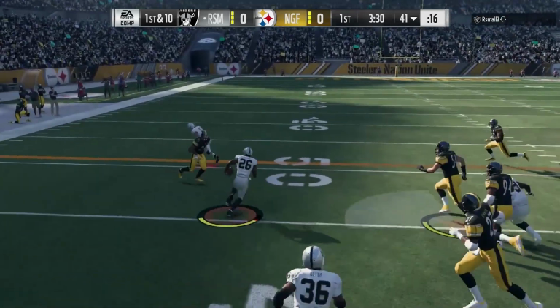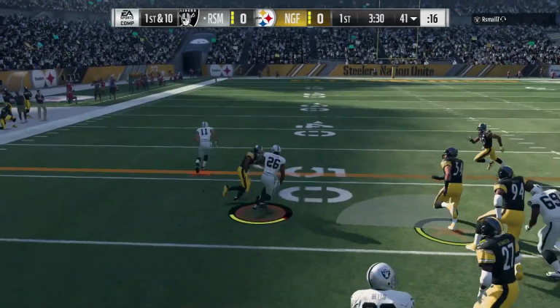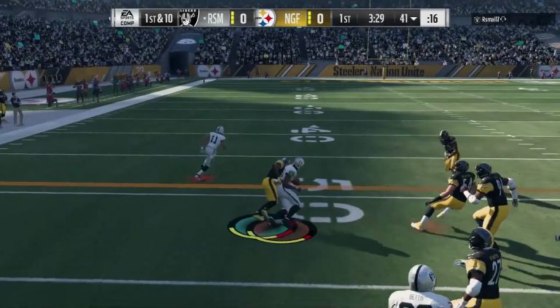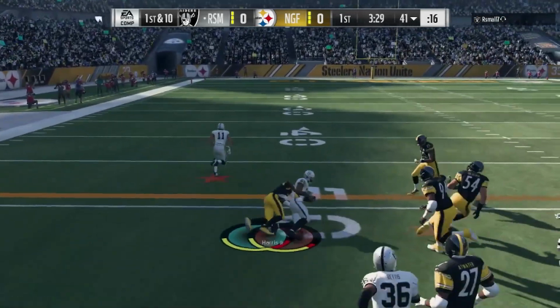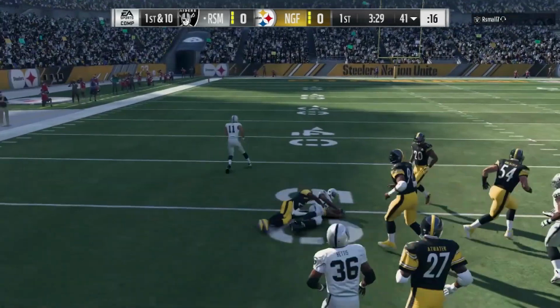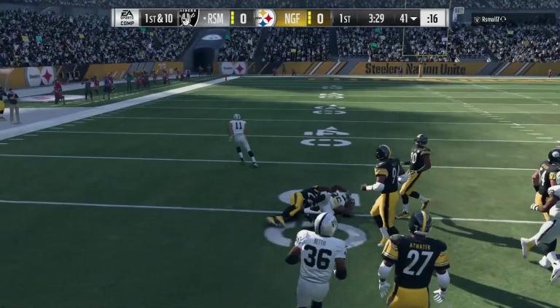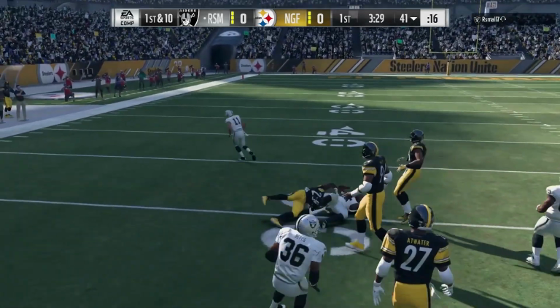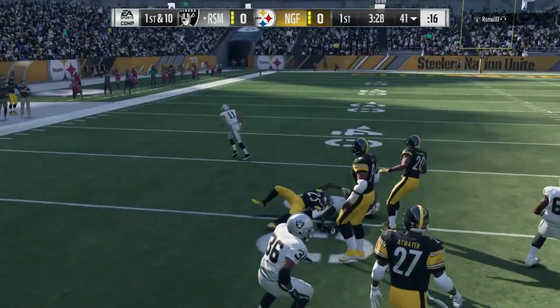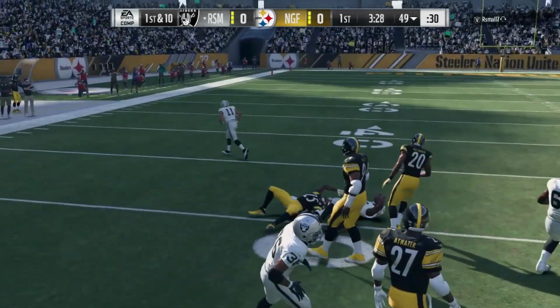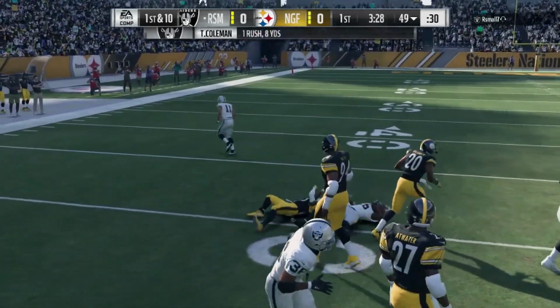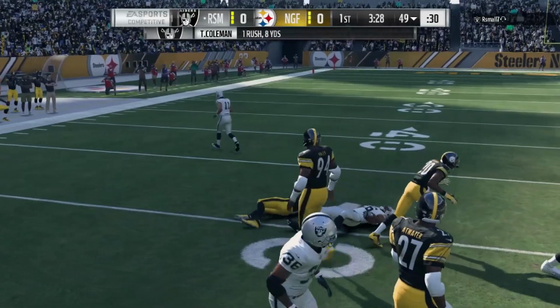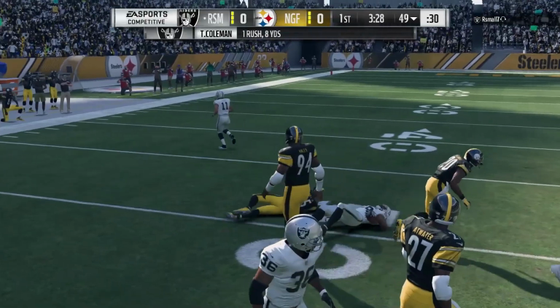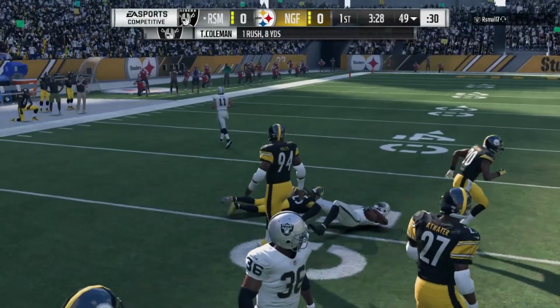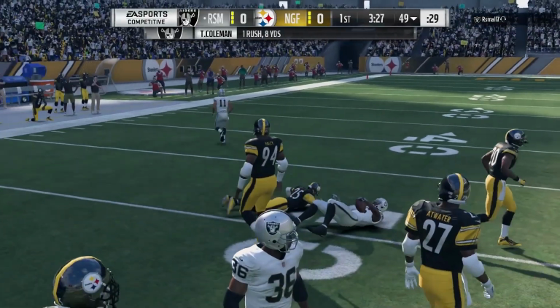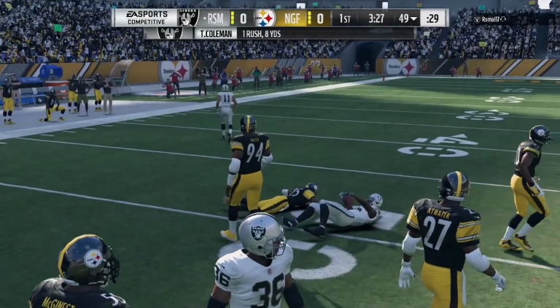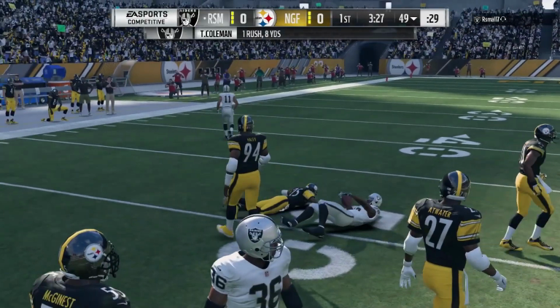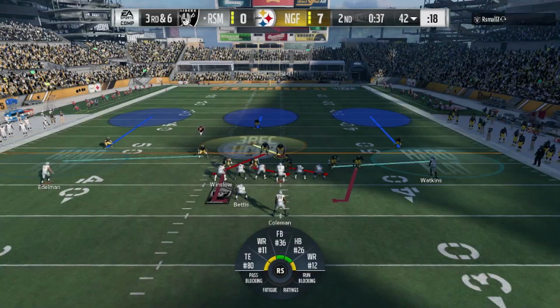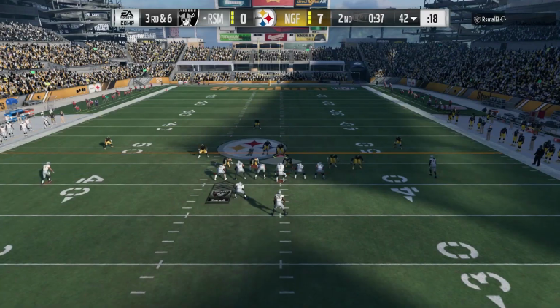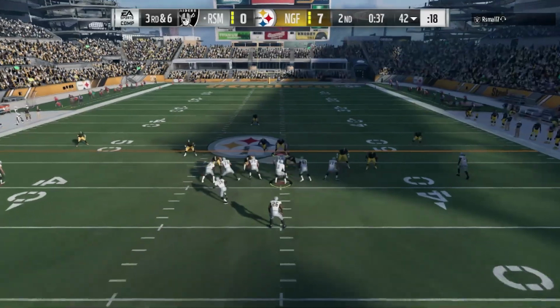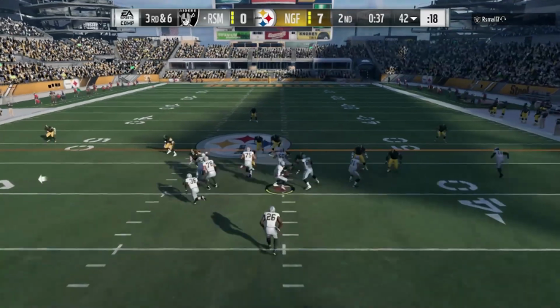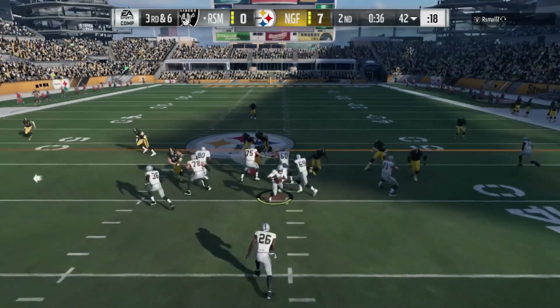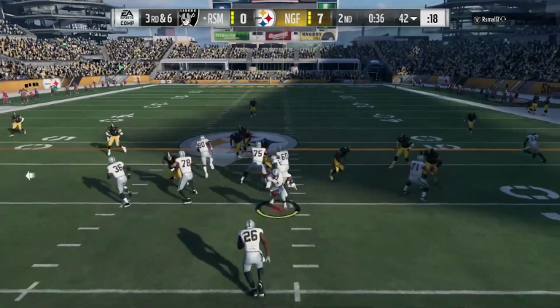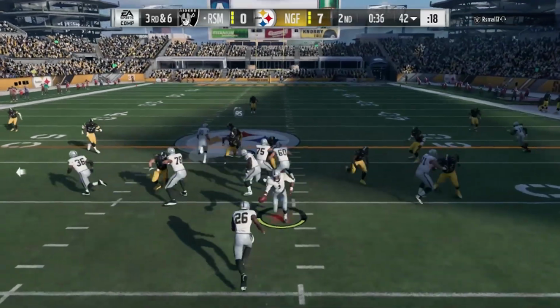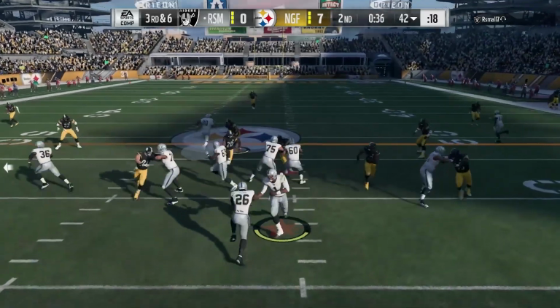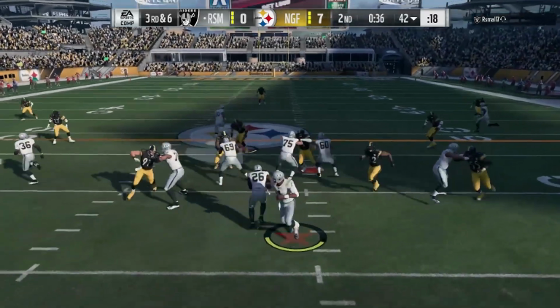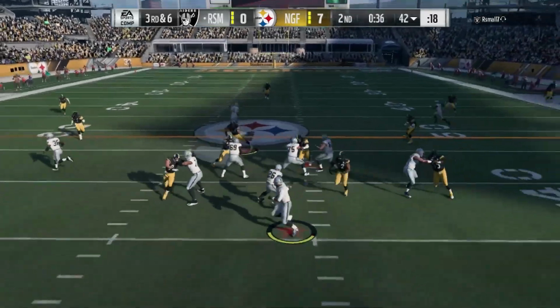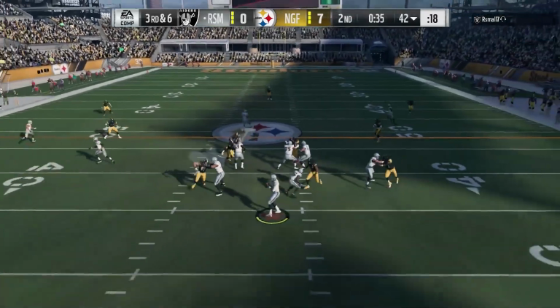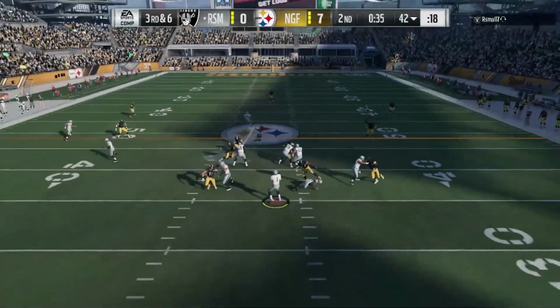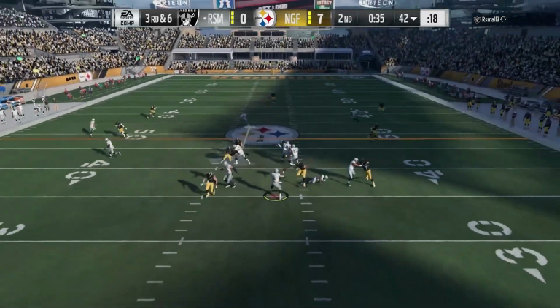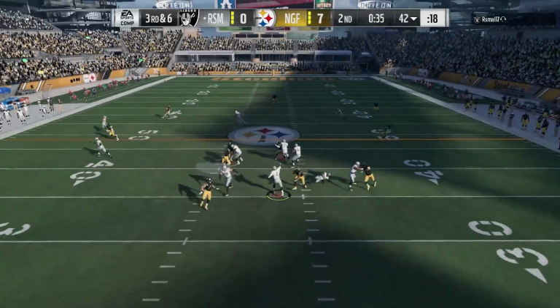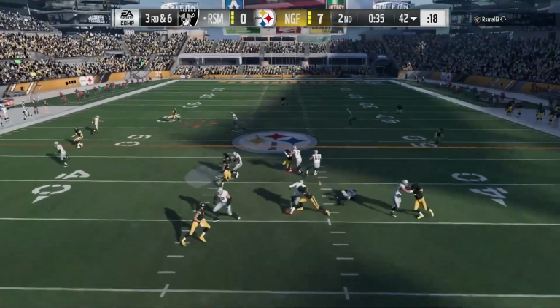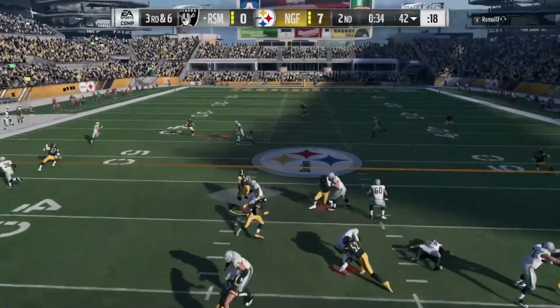There he is against the run. He's got decent block shed, but wide receivers have a good run block this year, so he isn't as spectacular as you might think.